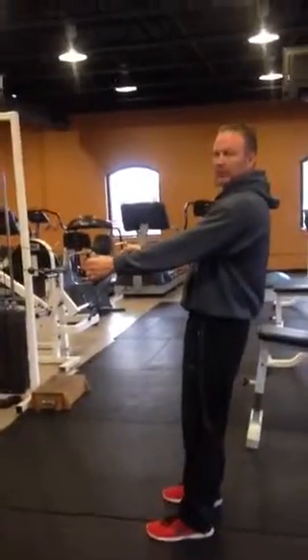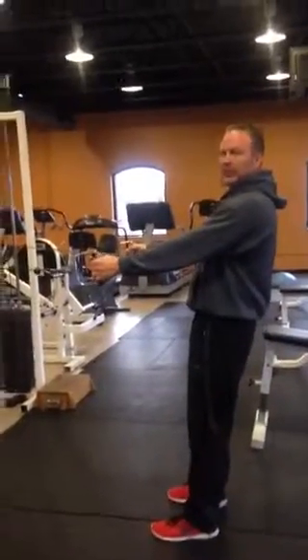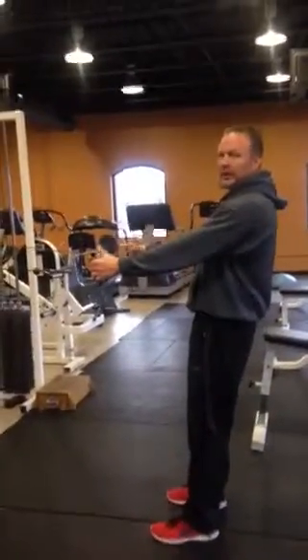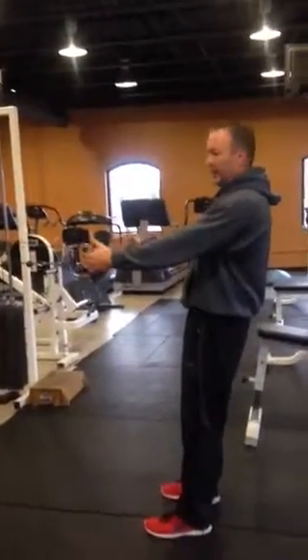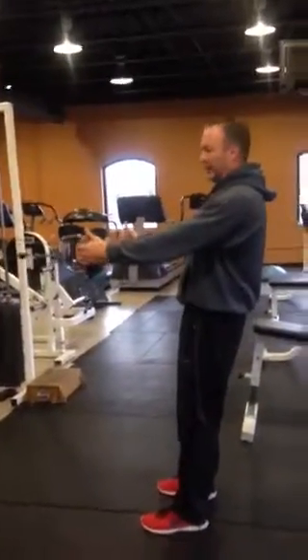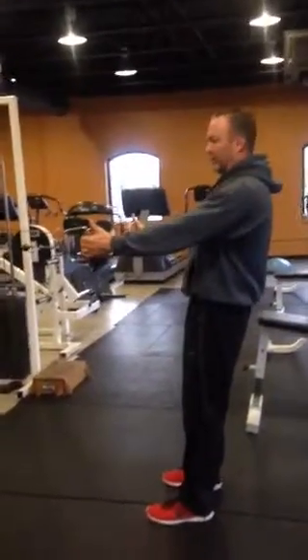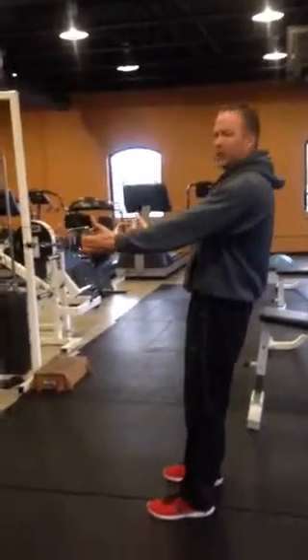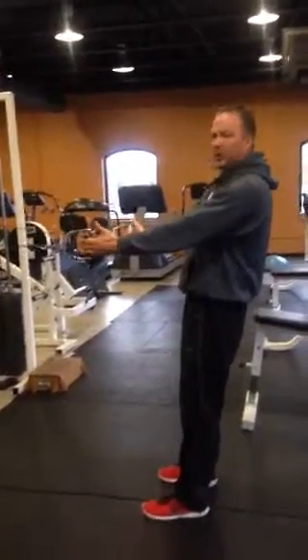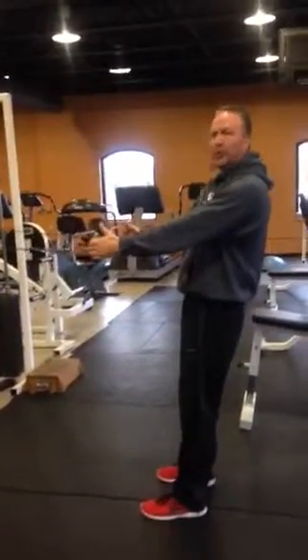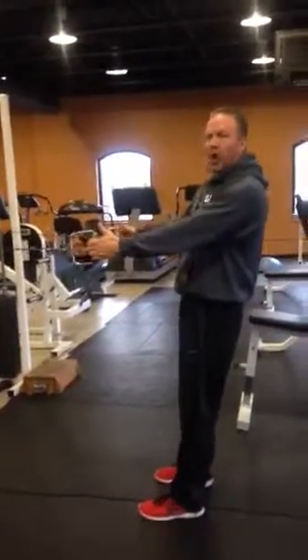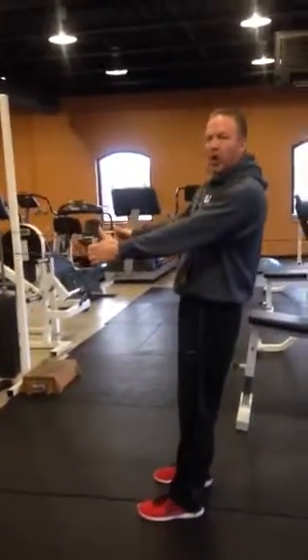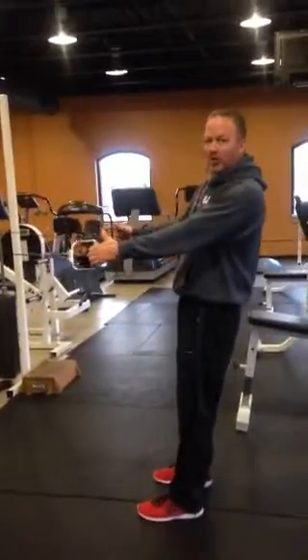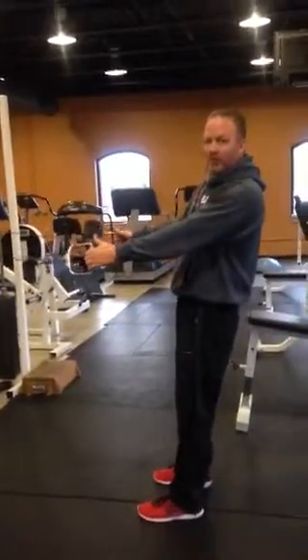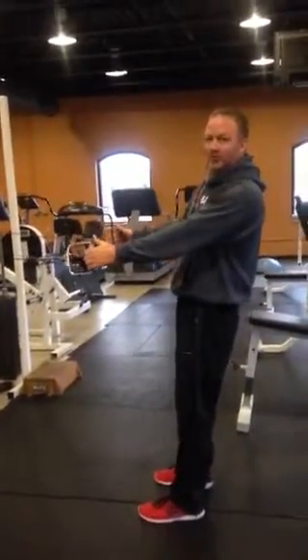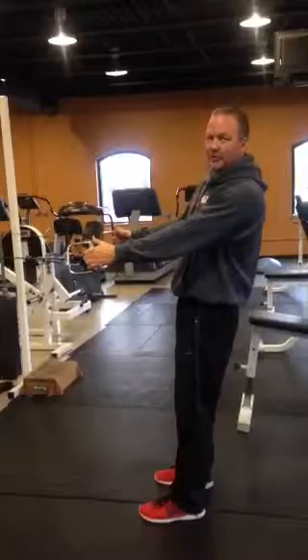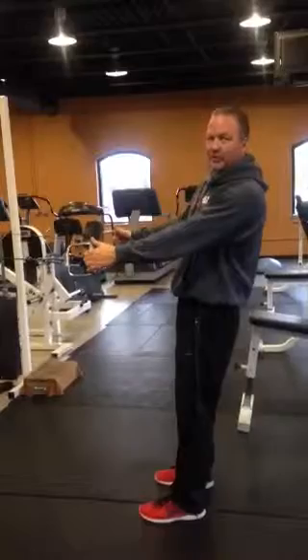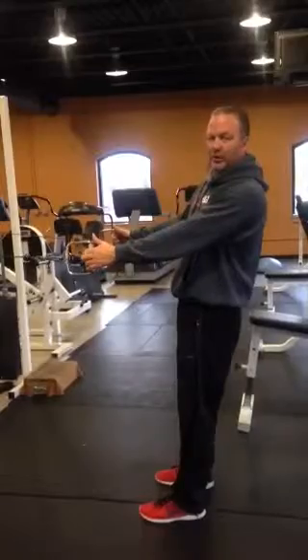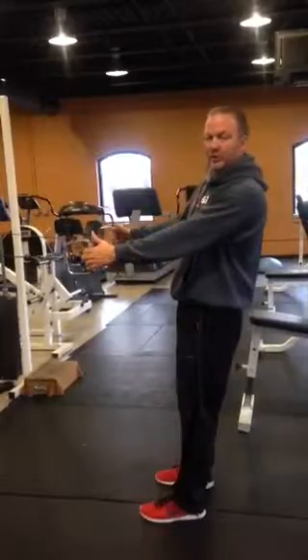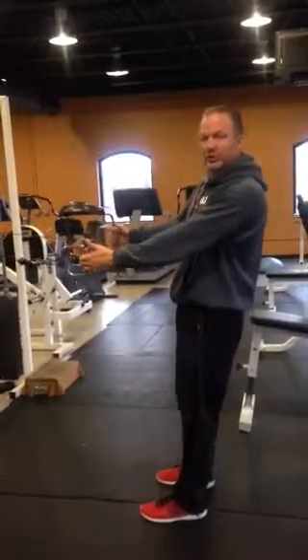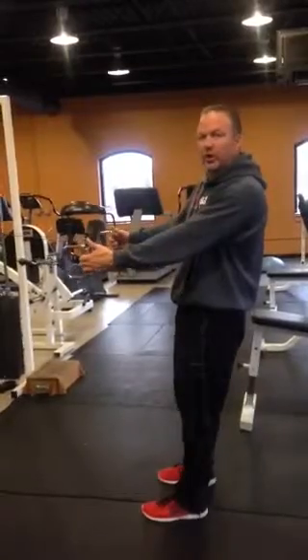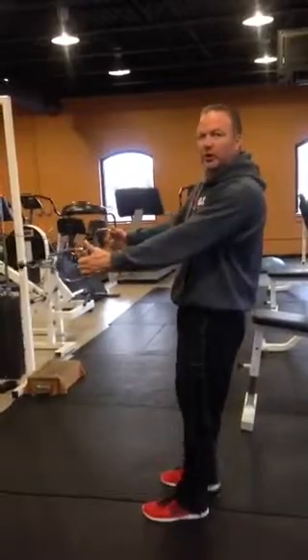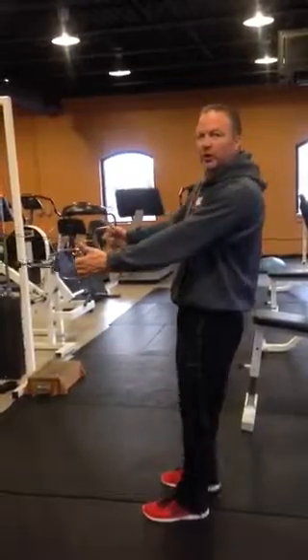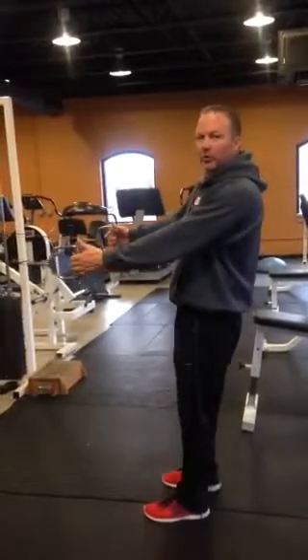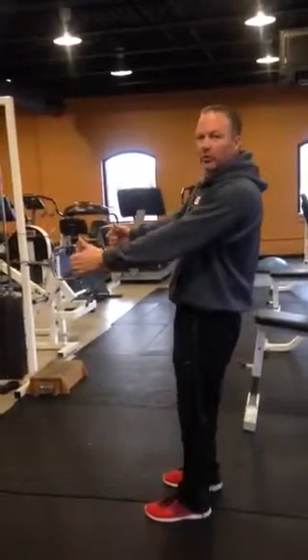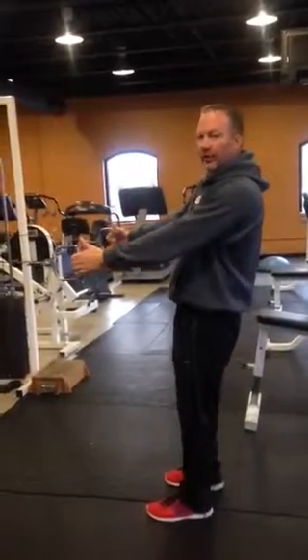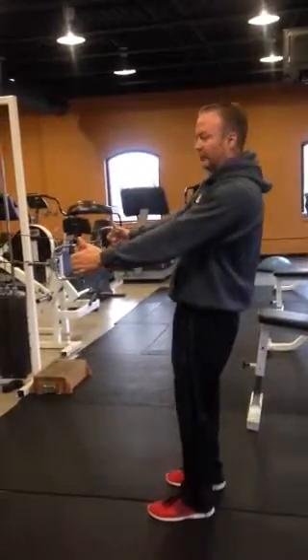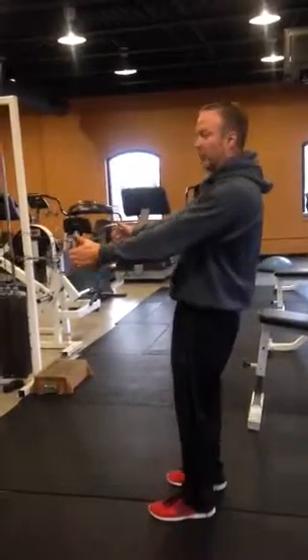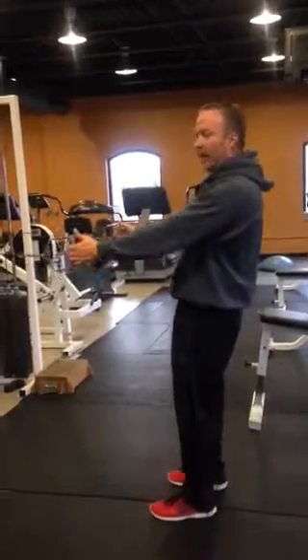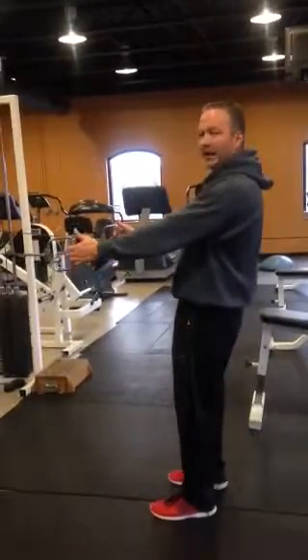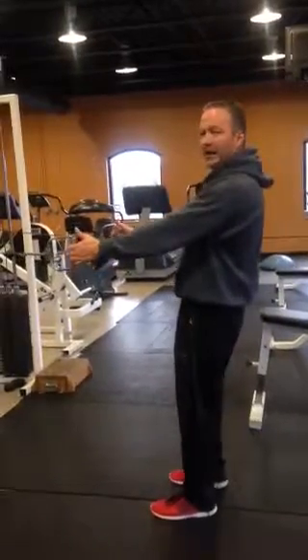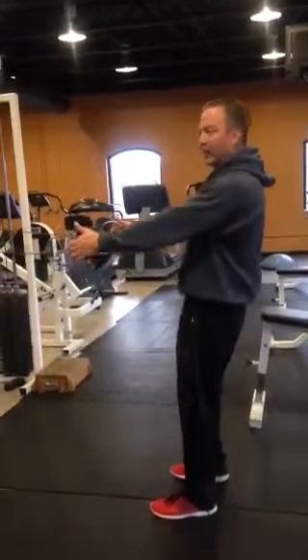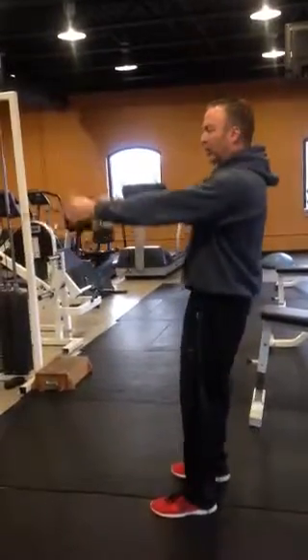Hey Mike, I want to go through all the exercises at once. We start with a squat in a row.